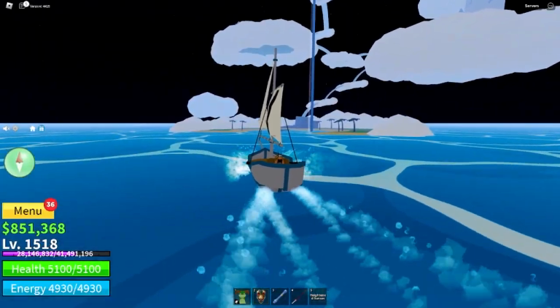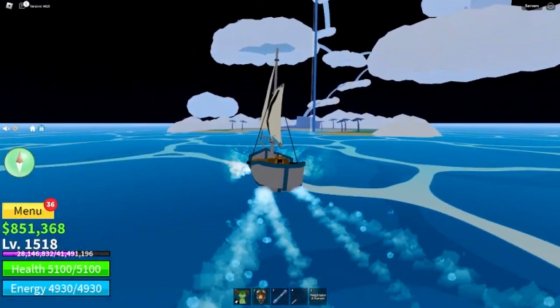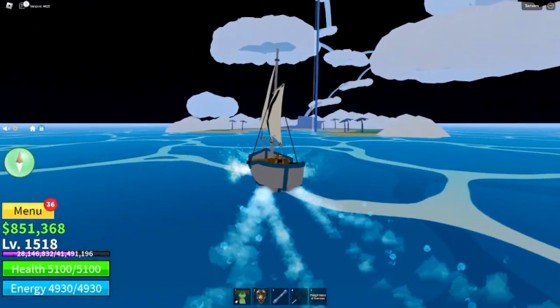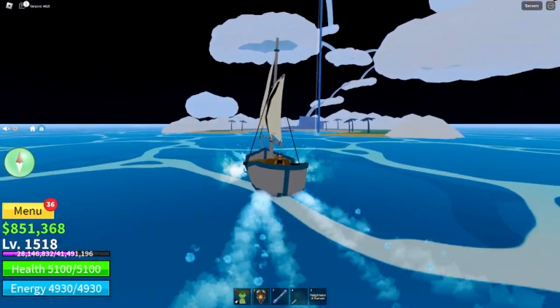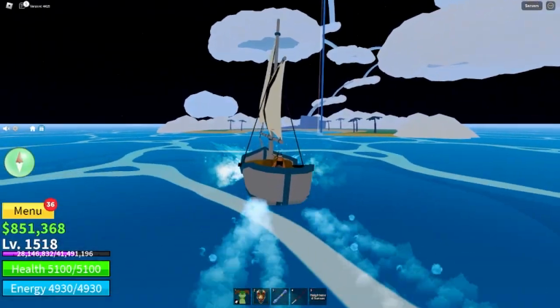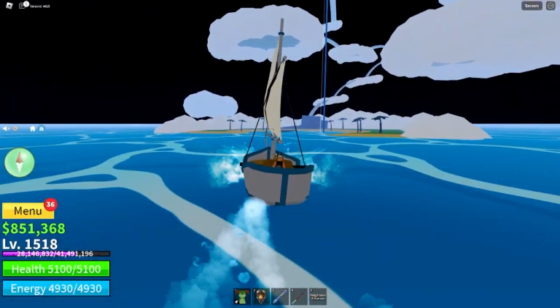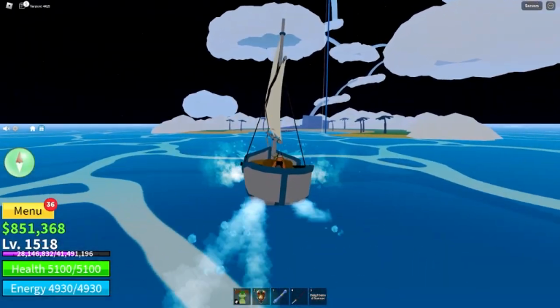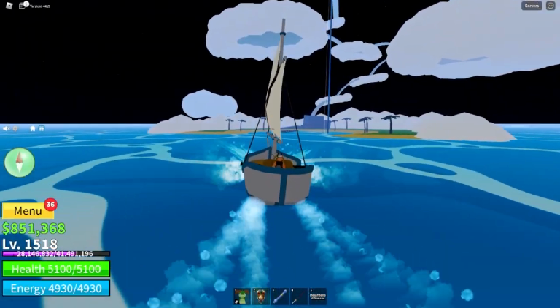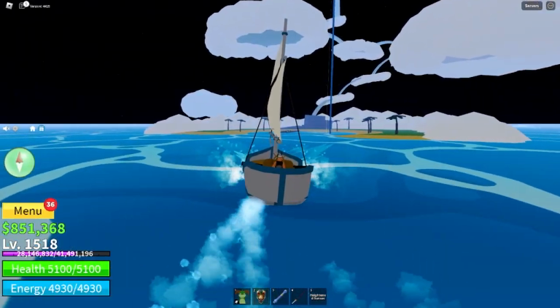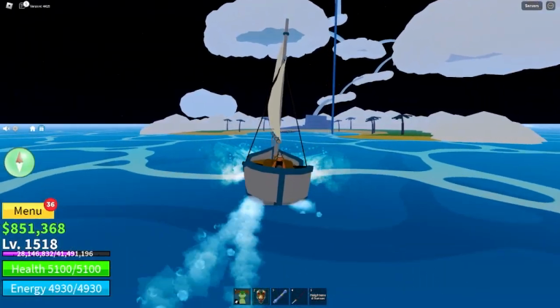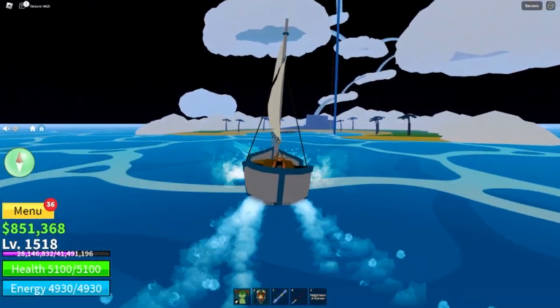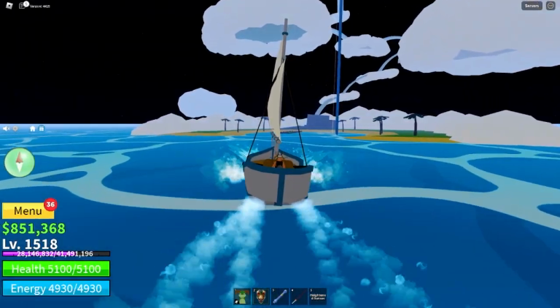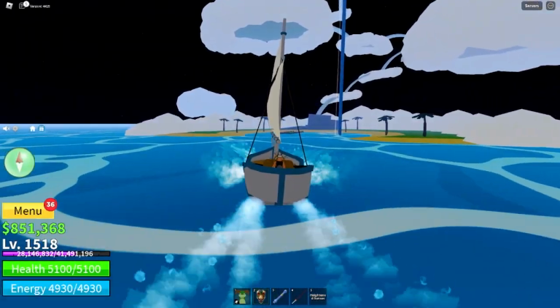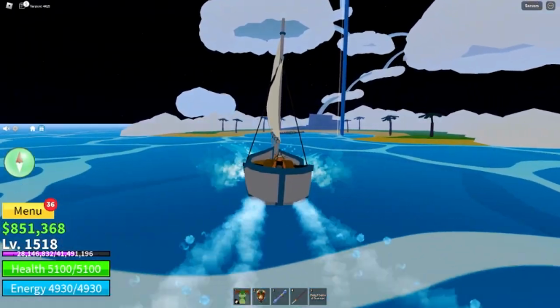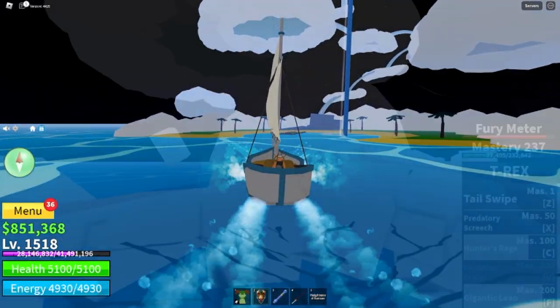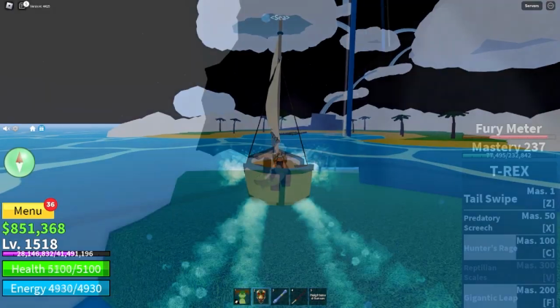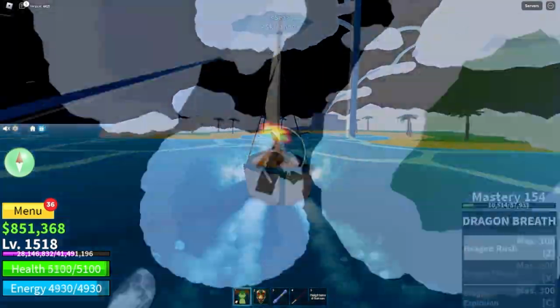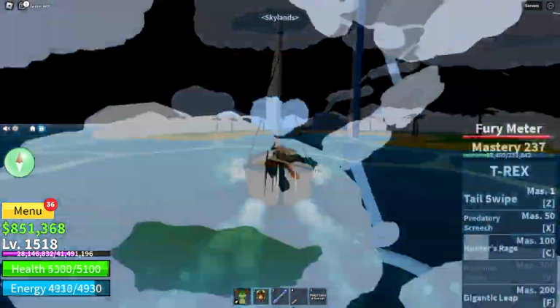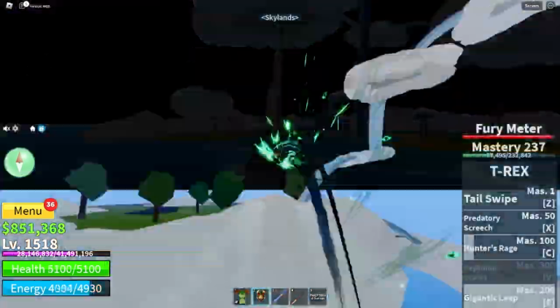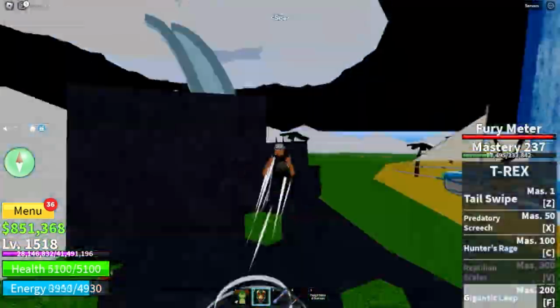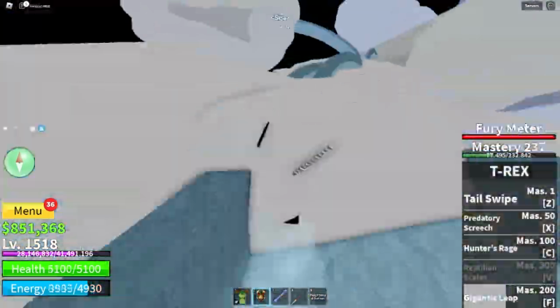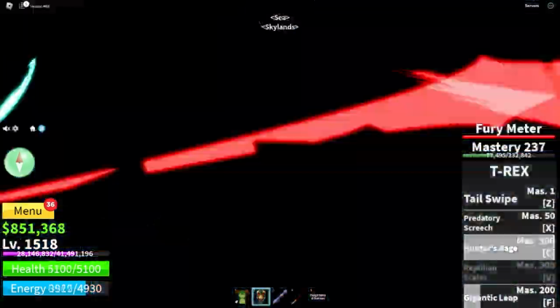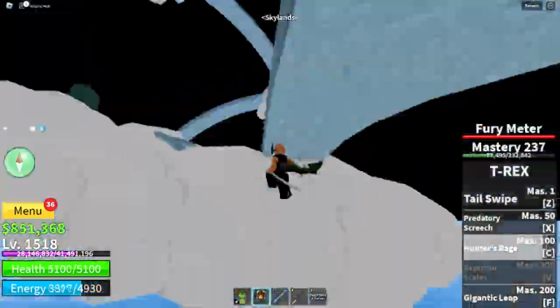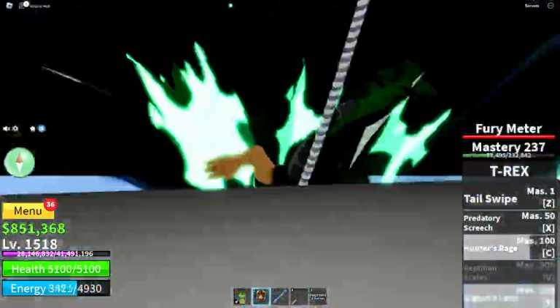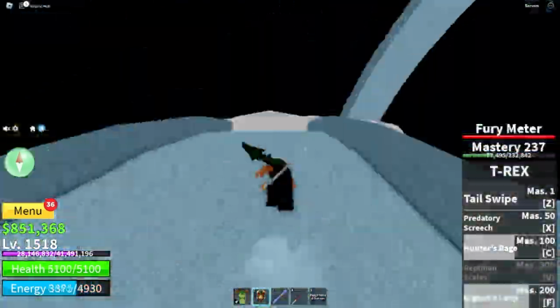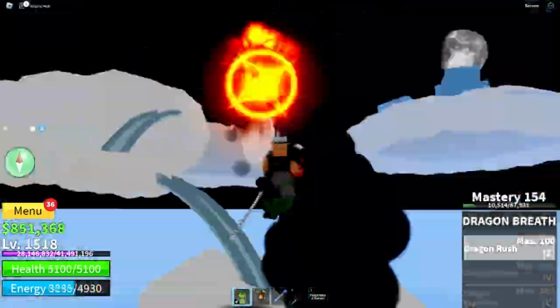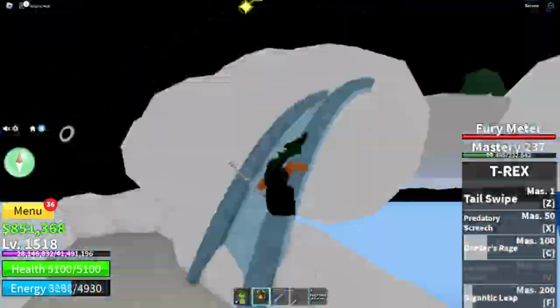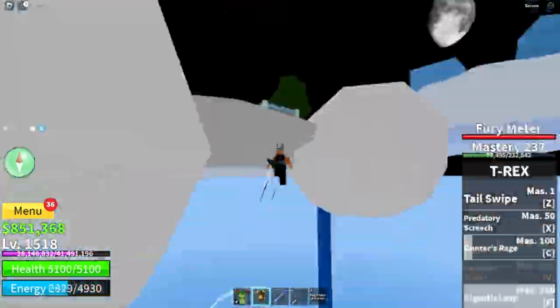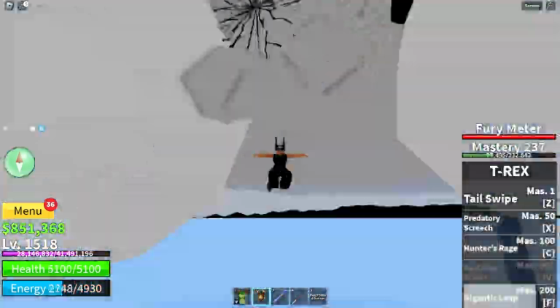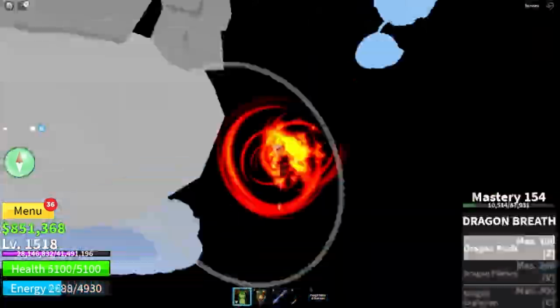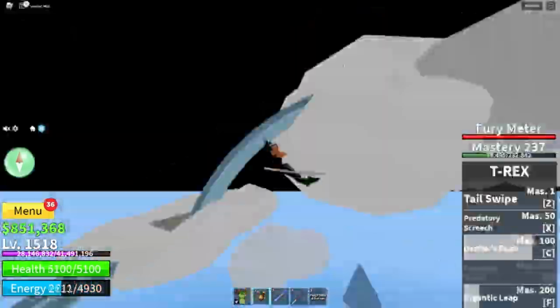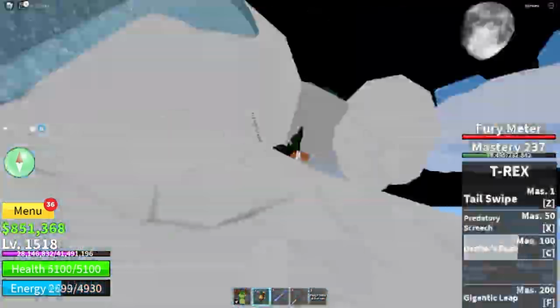To start off, use your boat to get to Sky Island. Once you are there, you want to go up to the top and set your spawn.